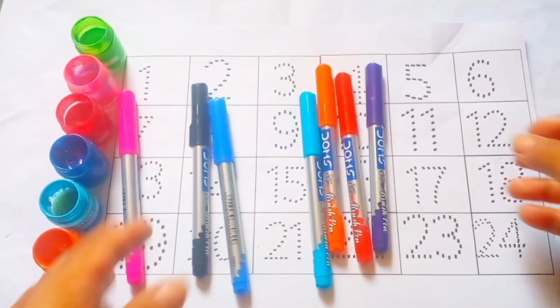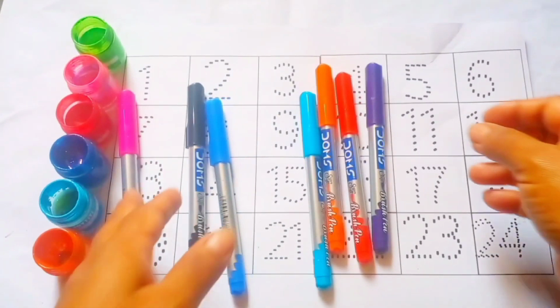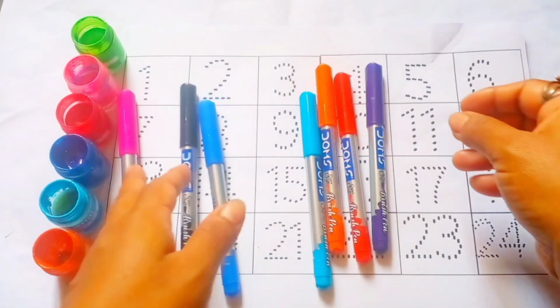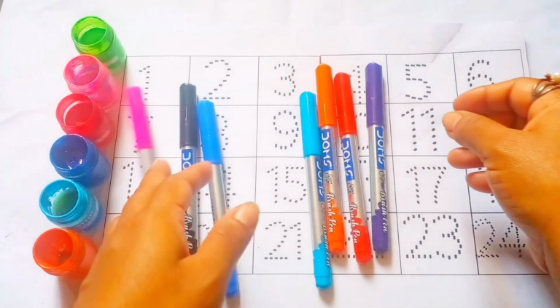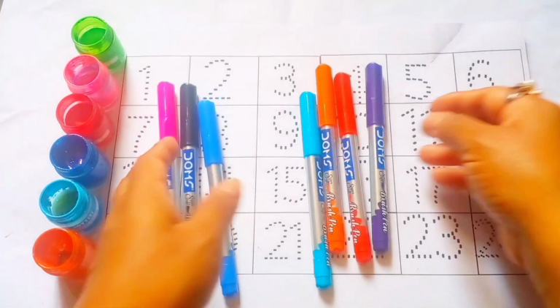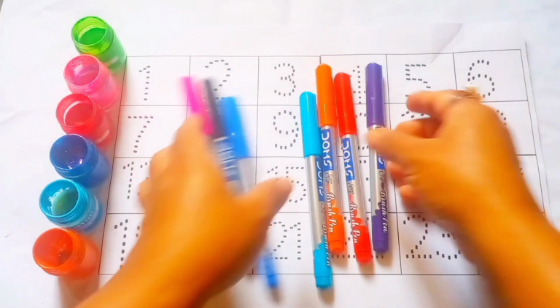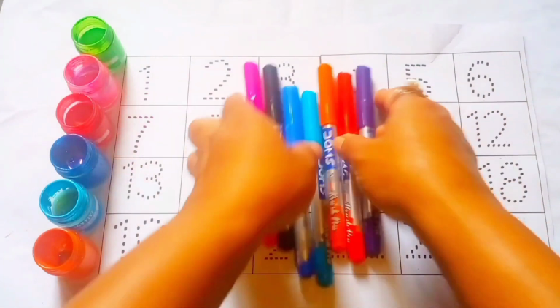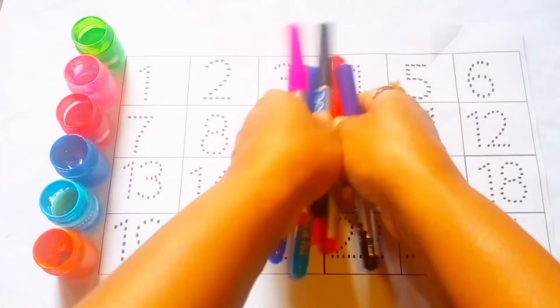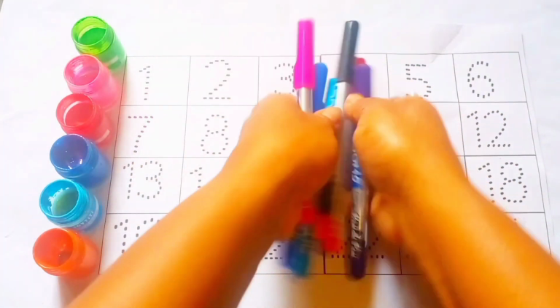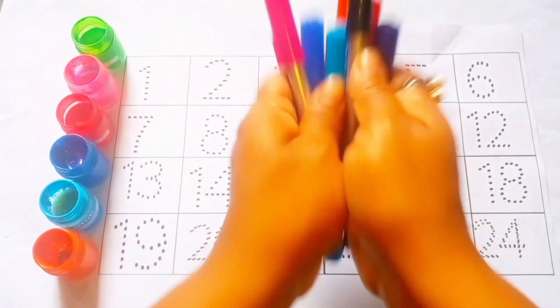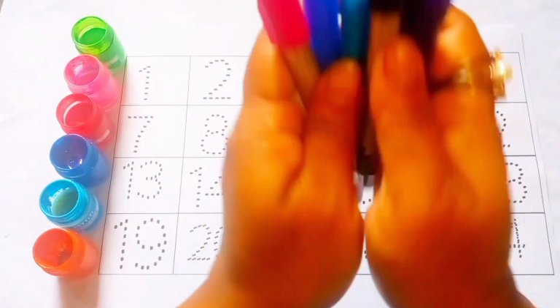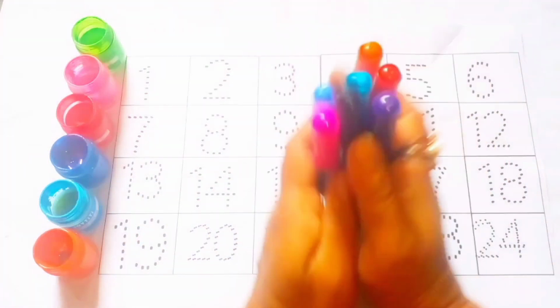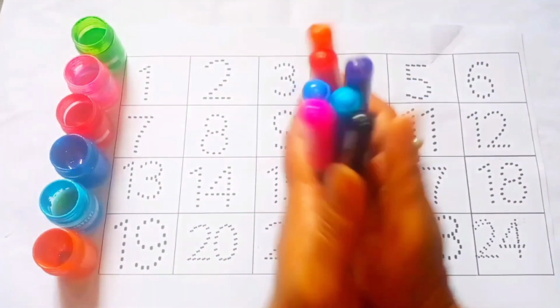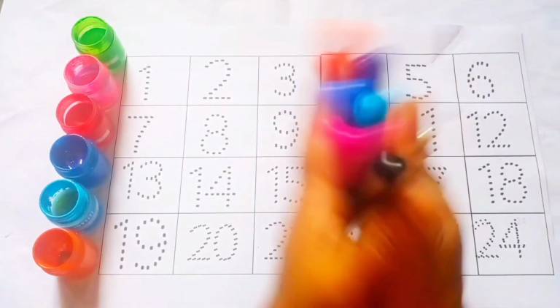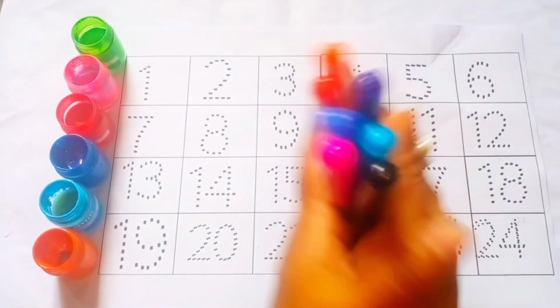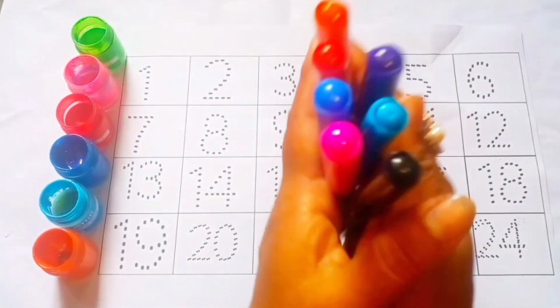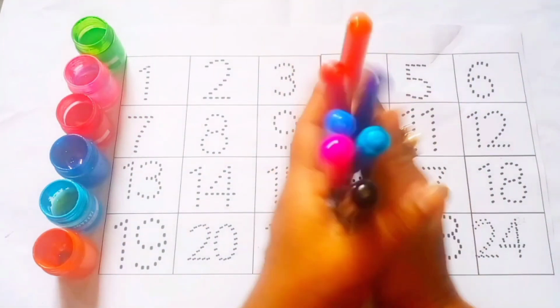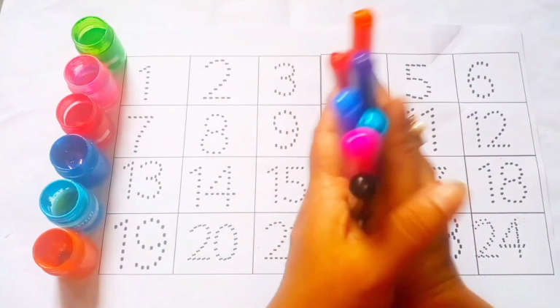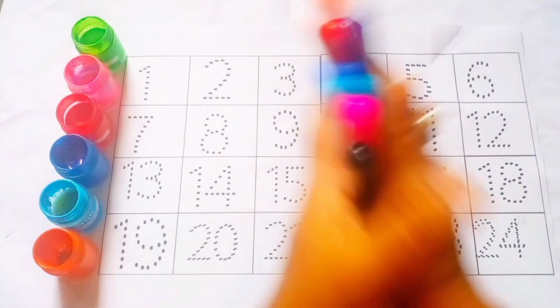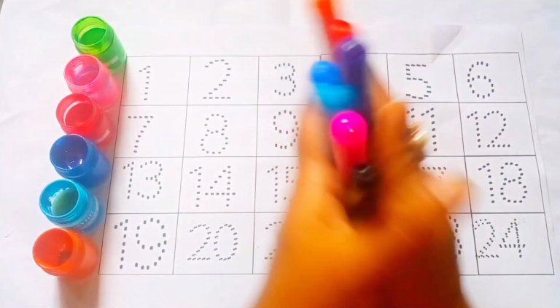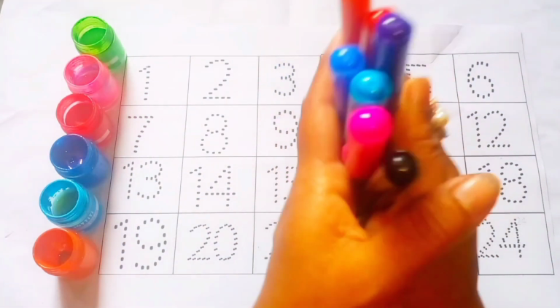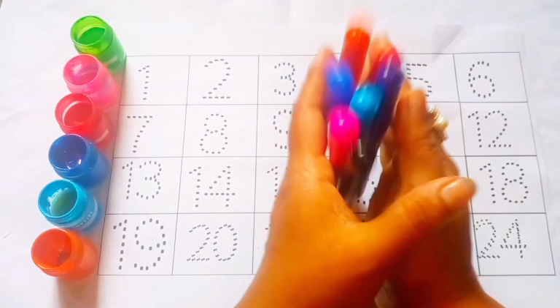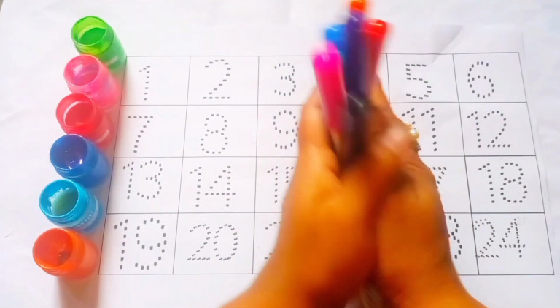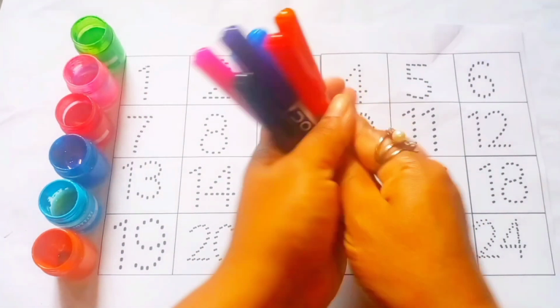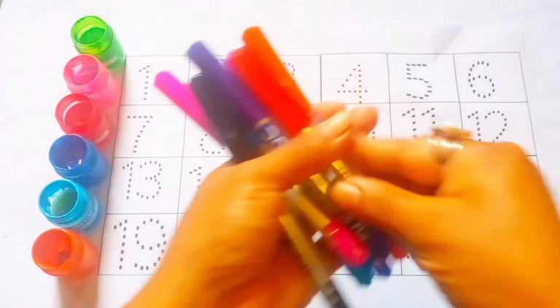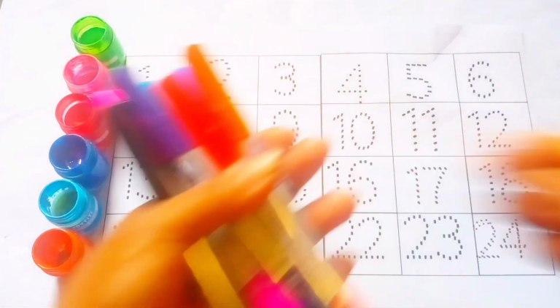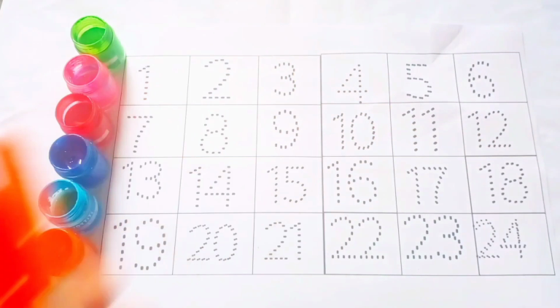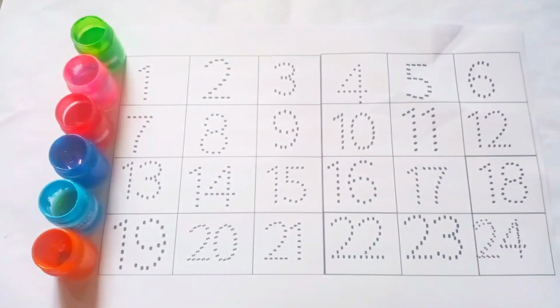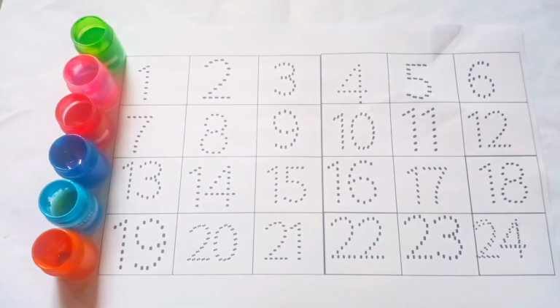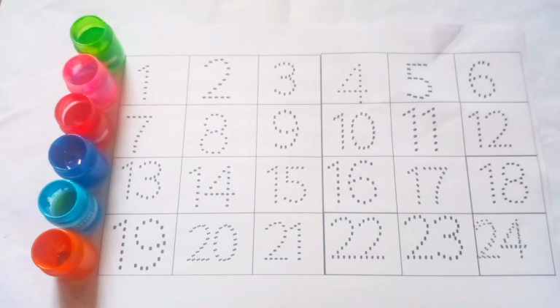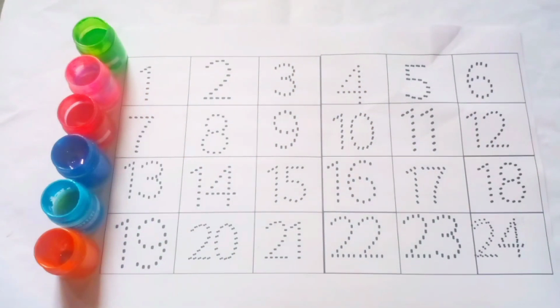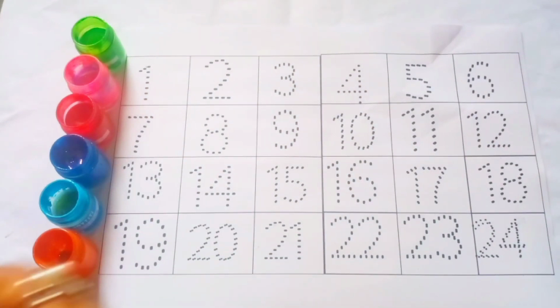Hello, welcome to B.R. Learning School. Today's topic is counting numbers.